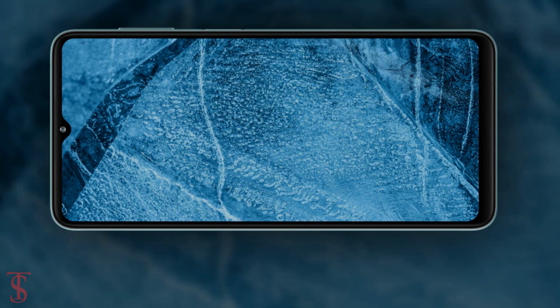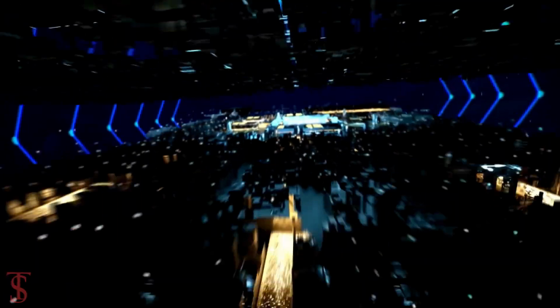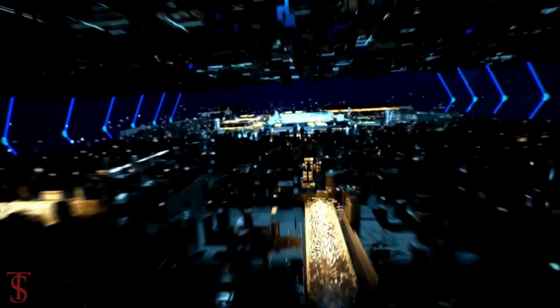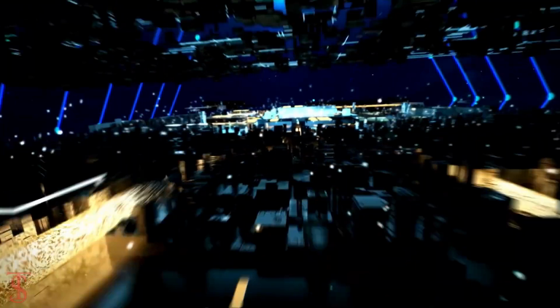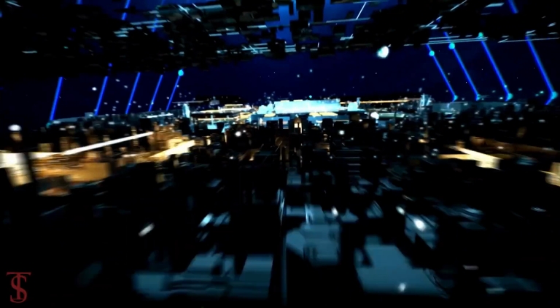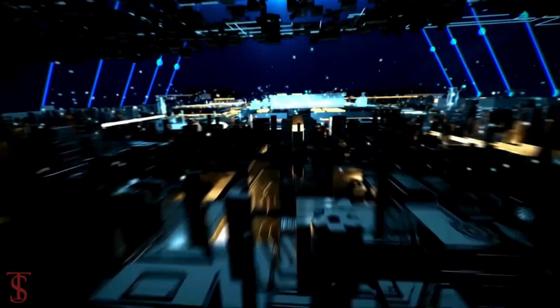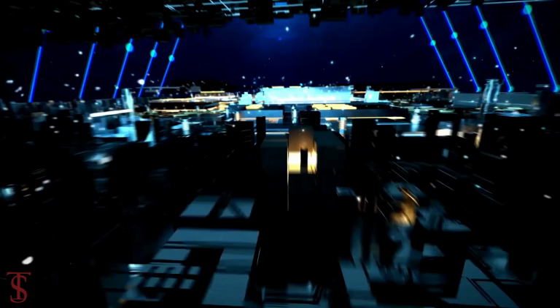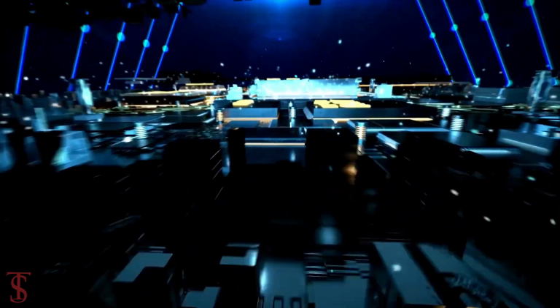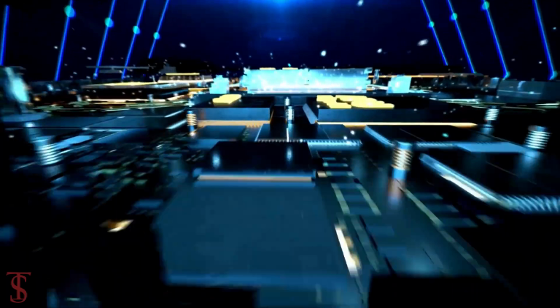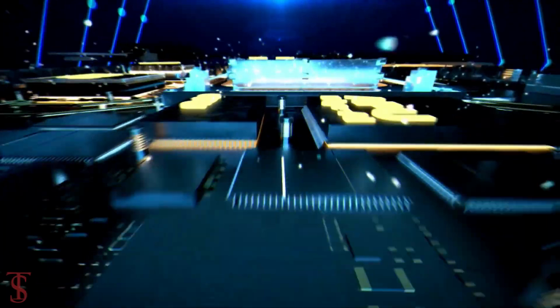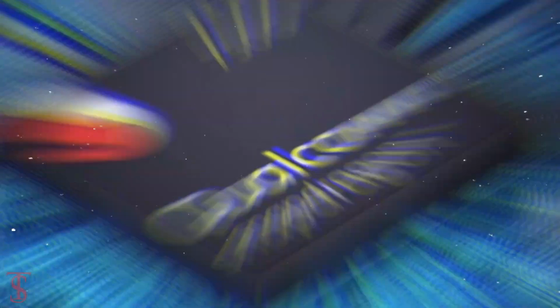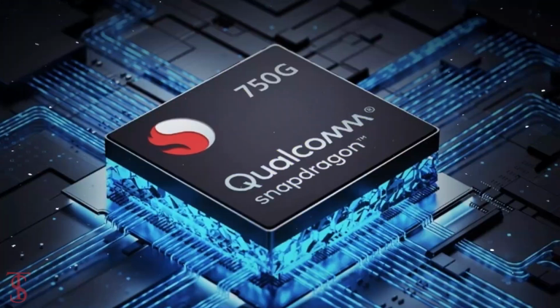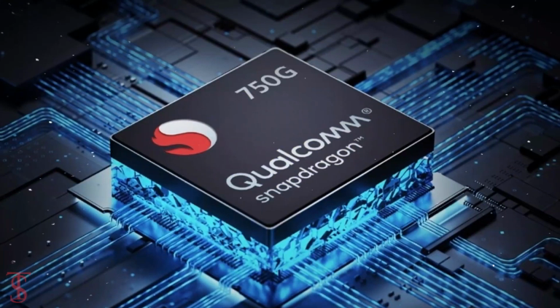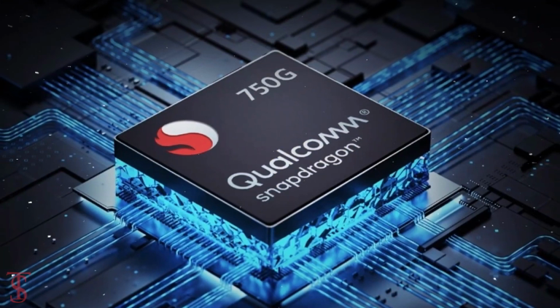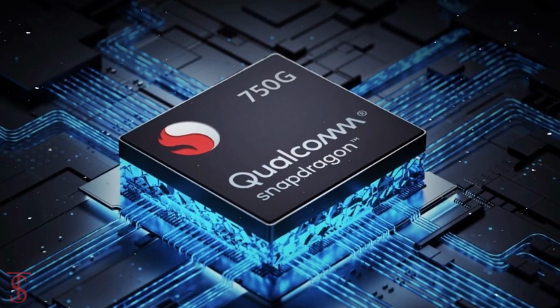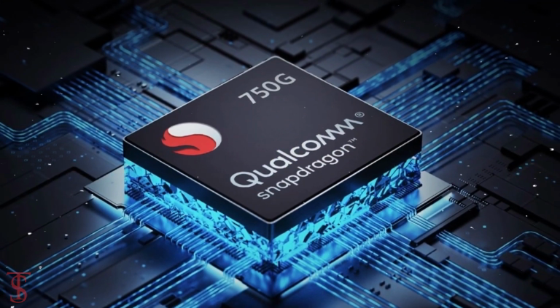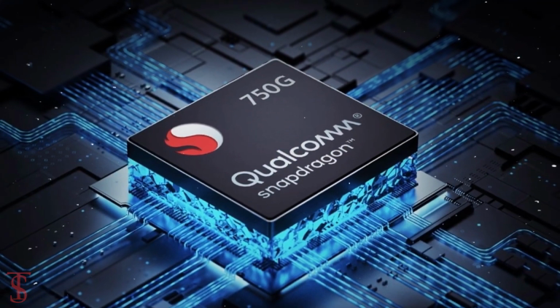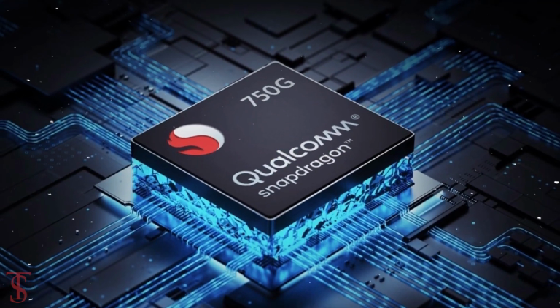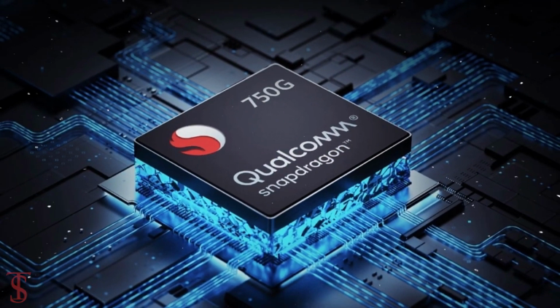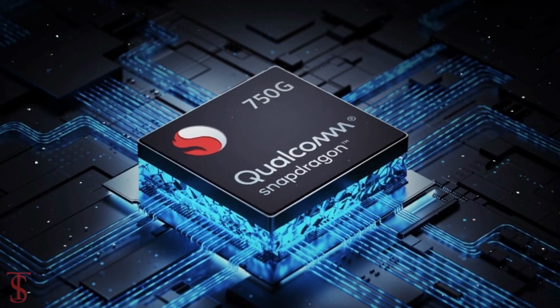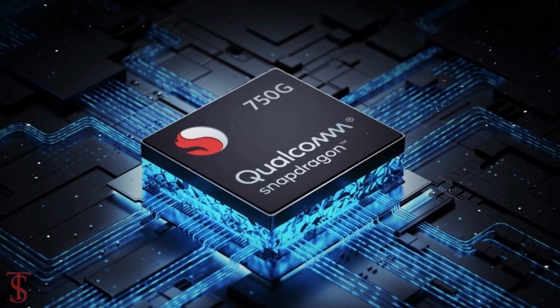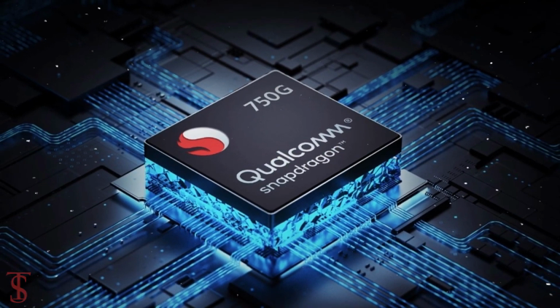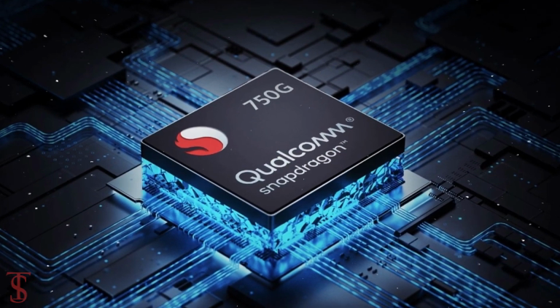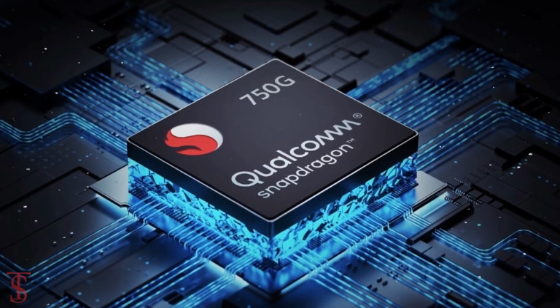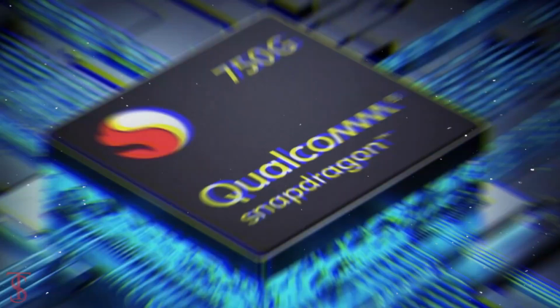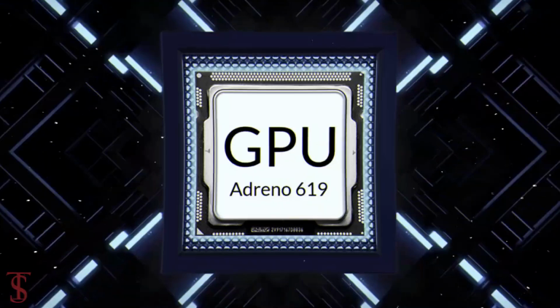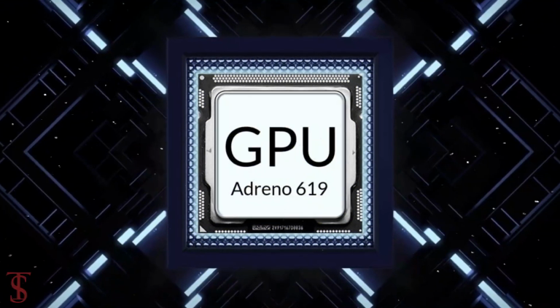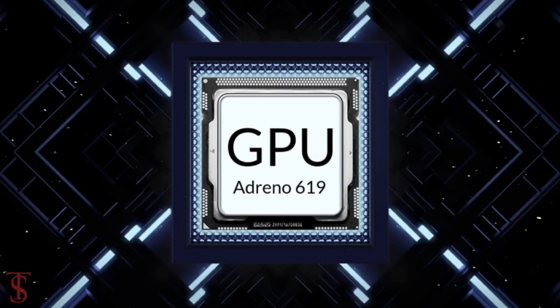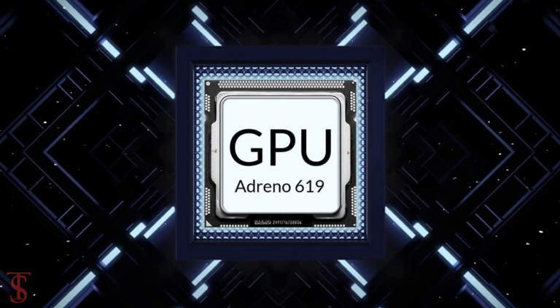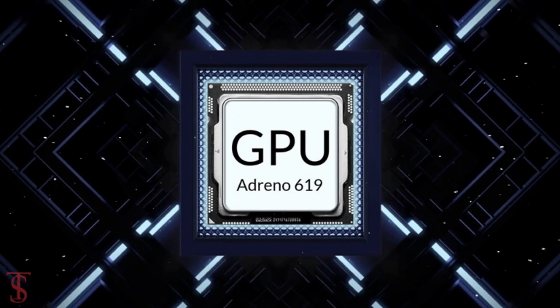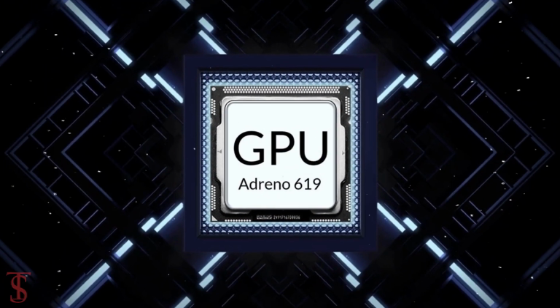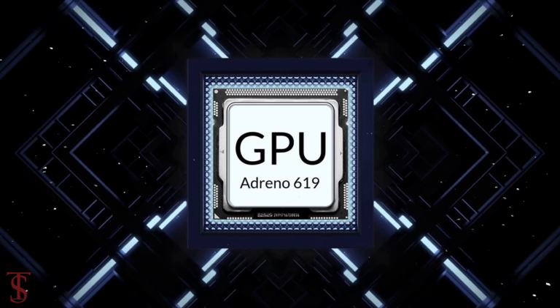Under the hood, the phone is powered by Qualcomm Snapdragon 750G chipset paired with an Adreno 619 GPU.